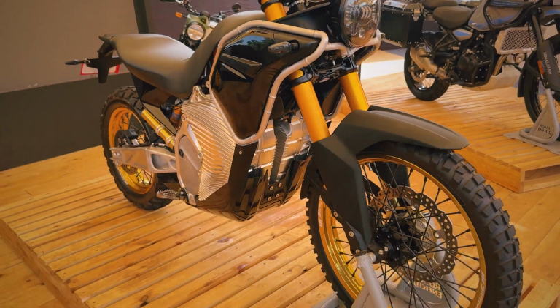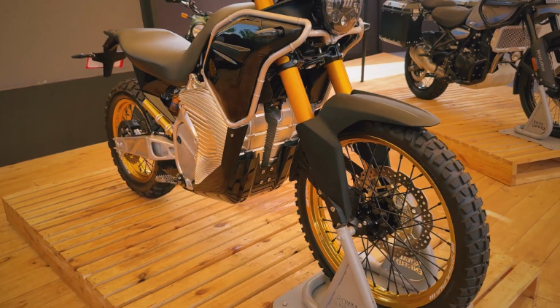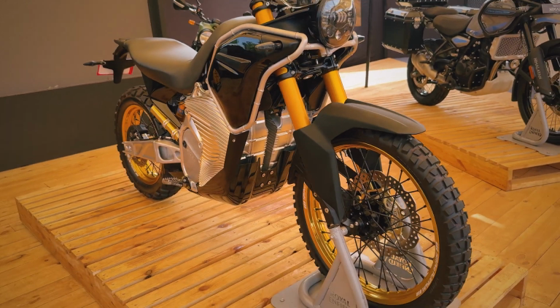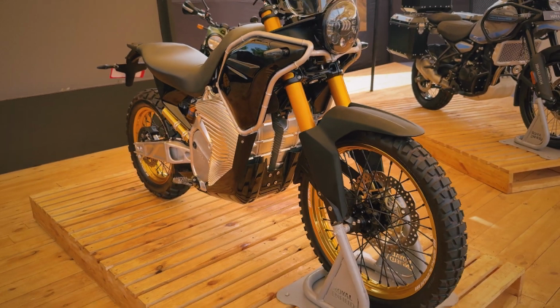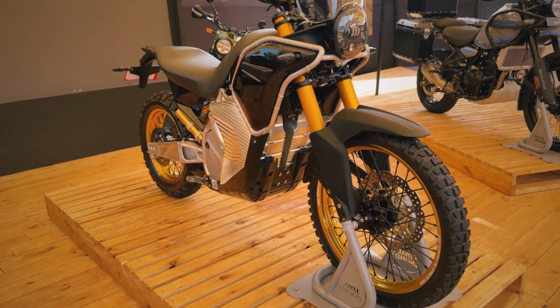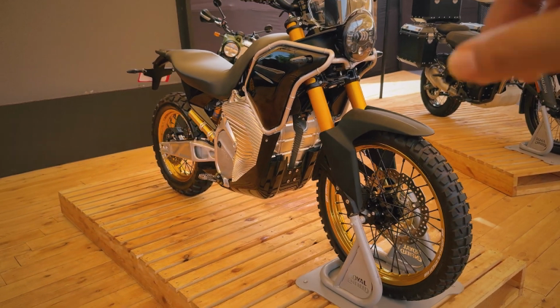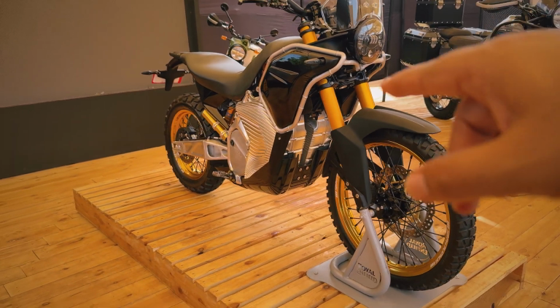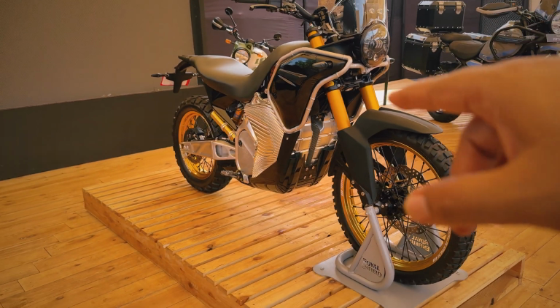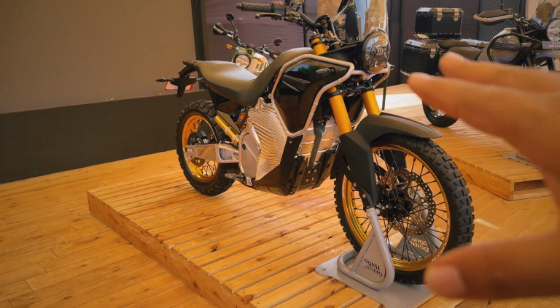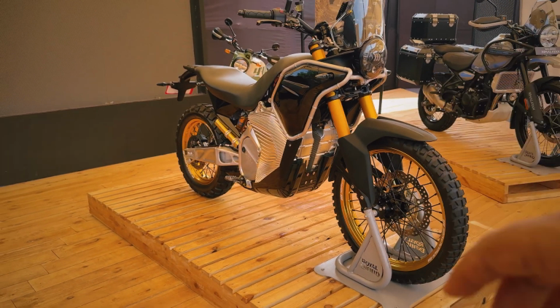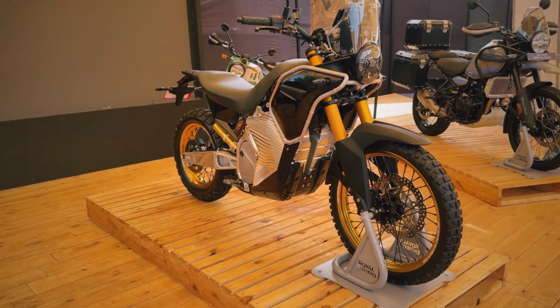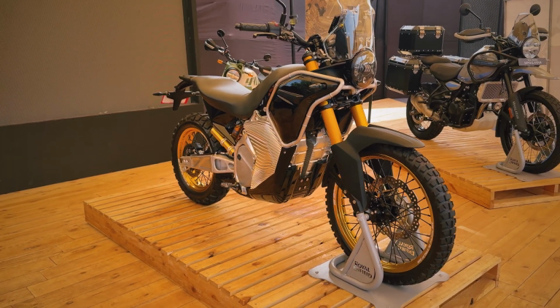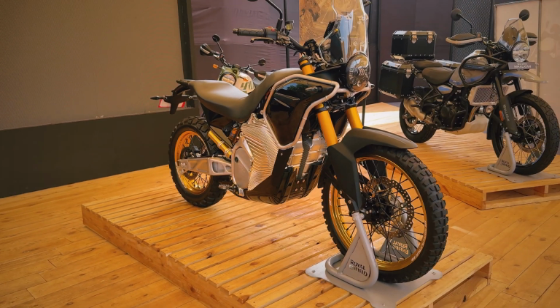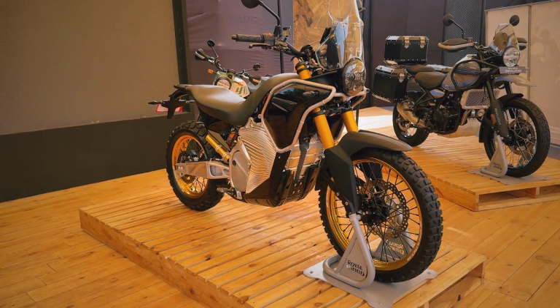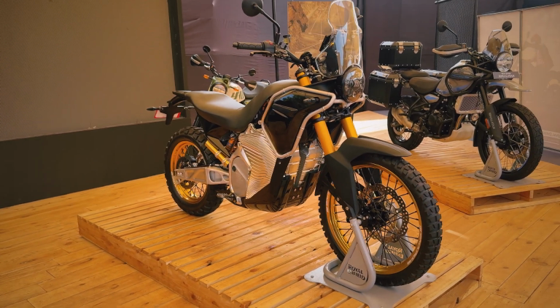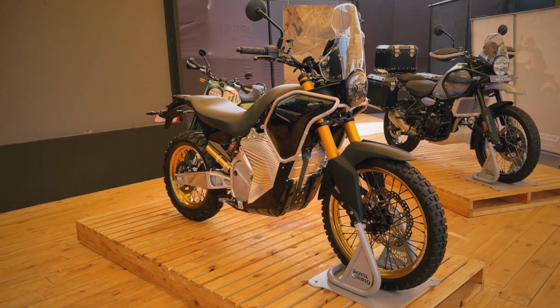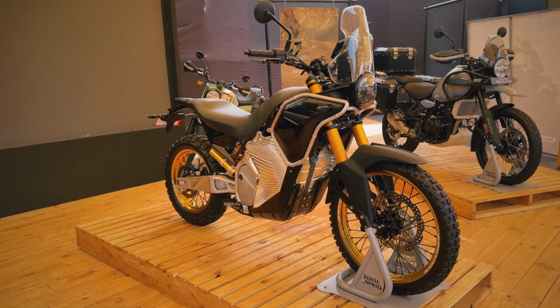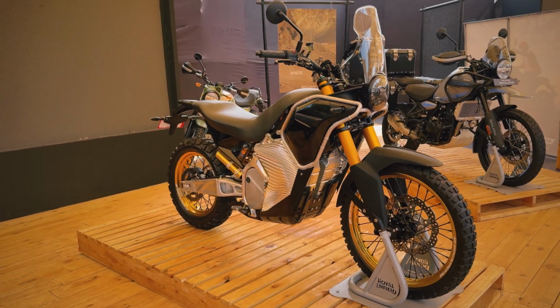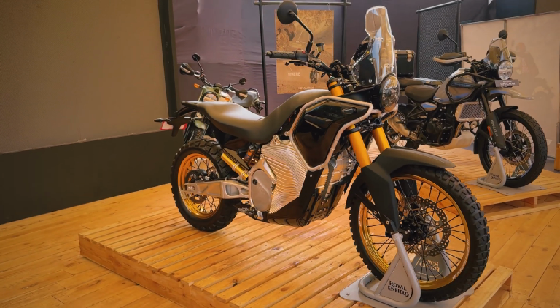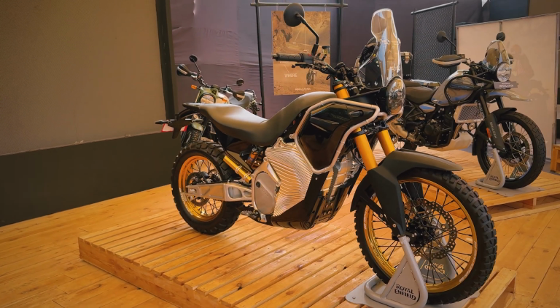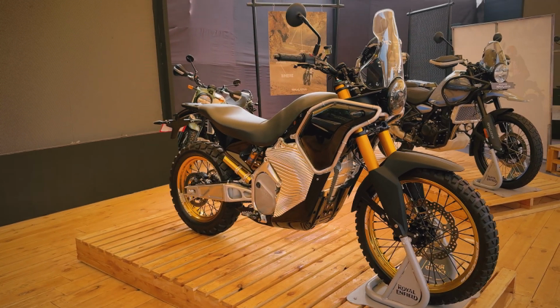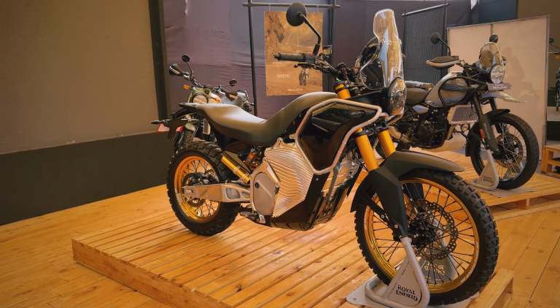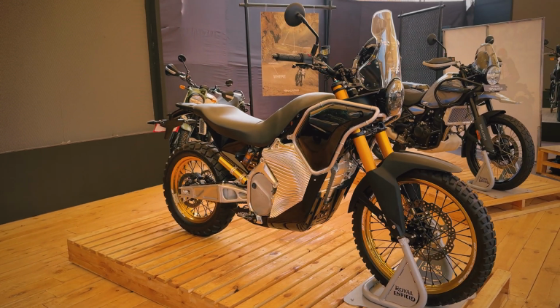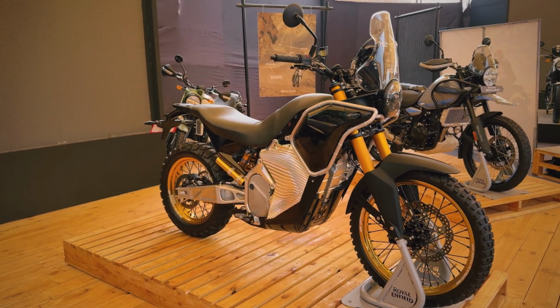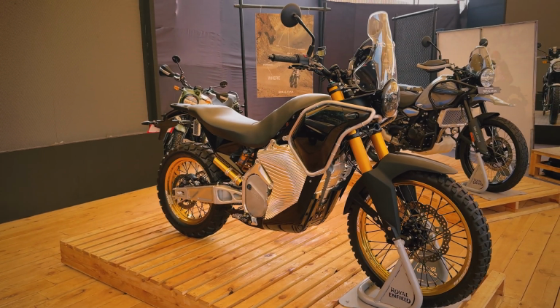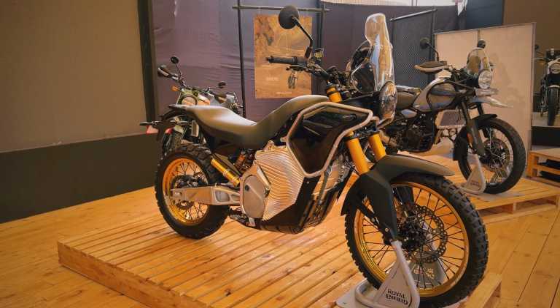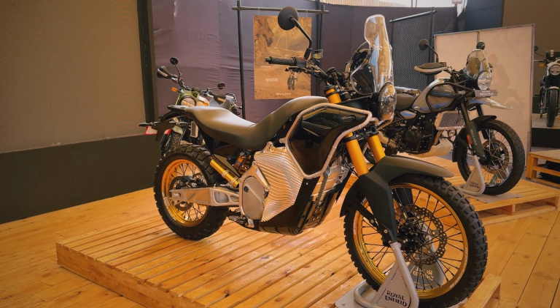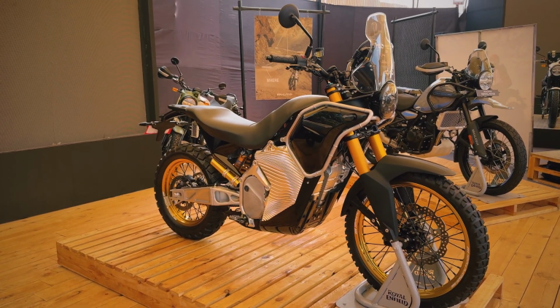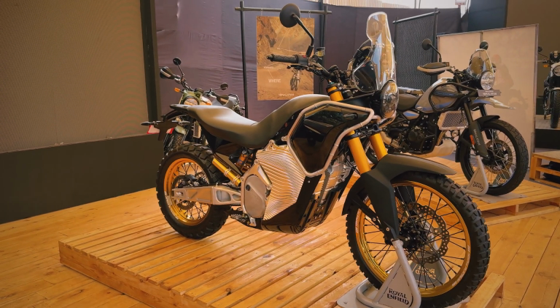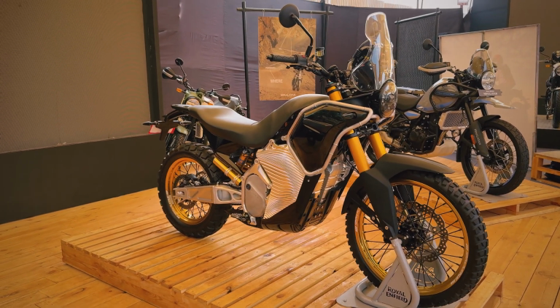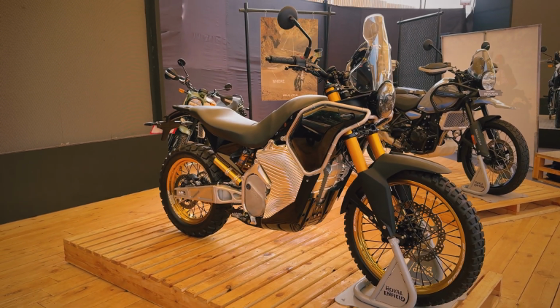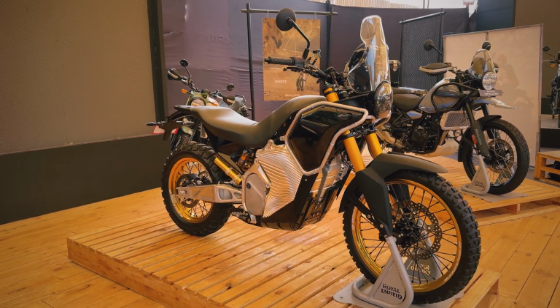That was just a quick look at their testbed, and it's definitely one of the showstoppers here at Motorverse 2024.